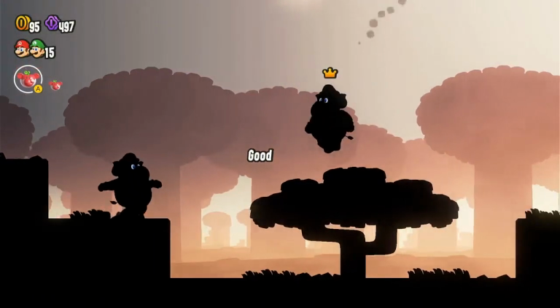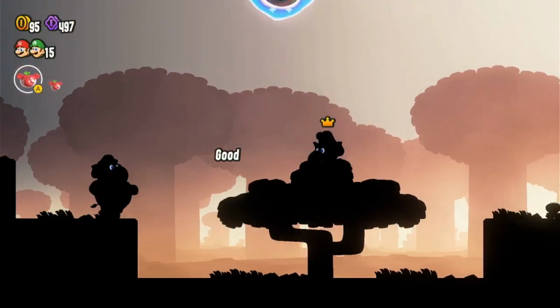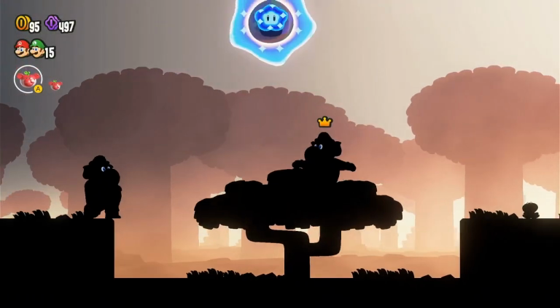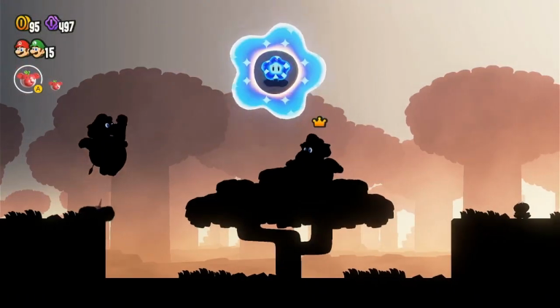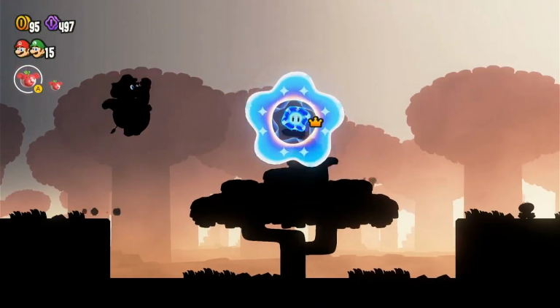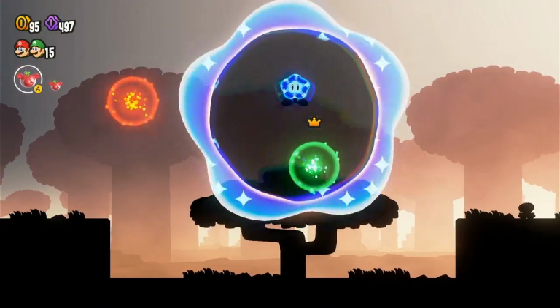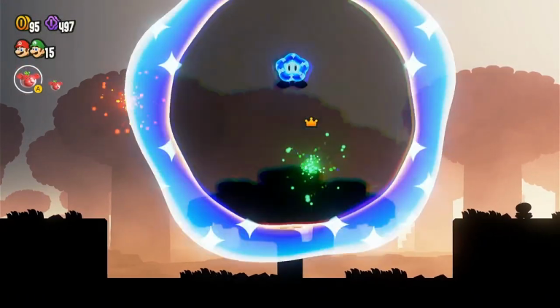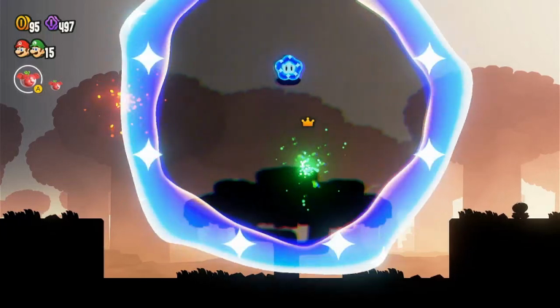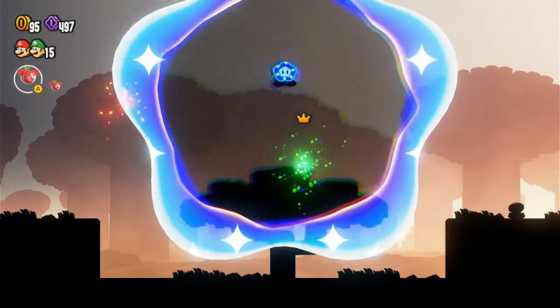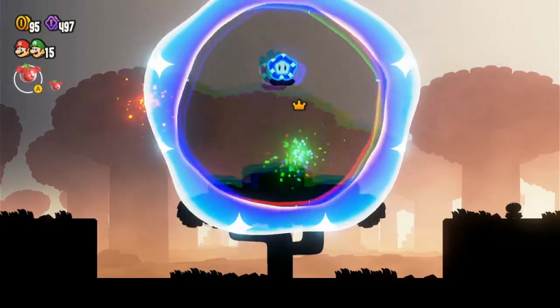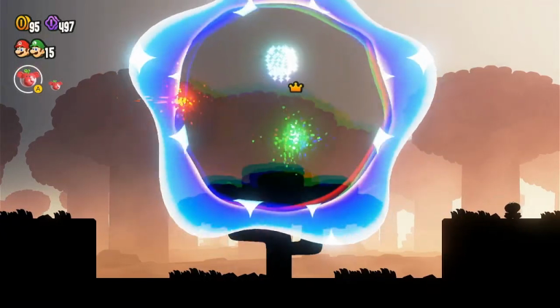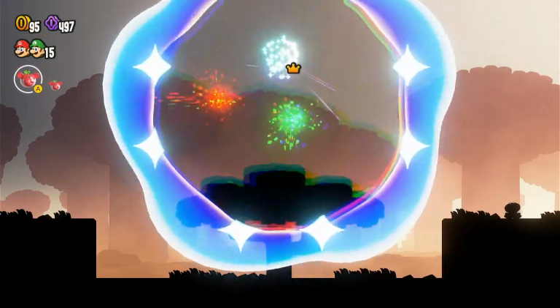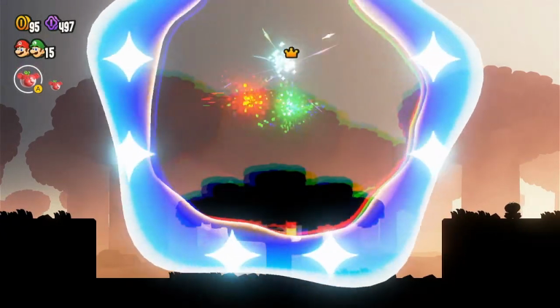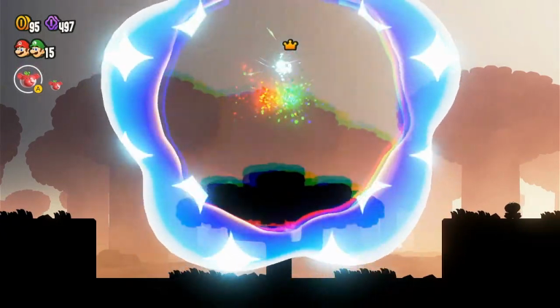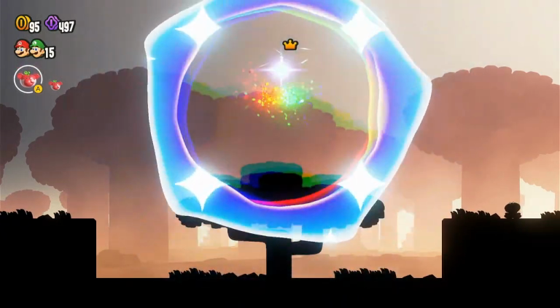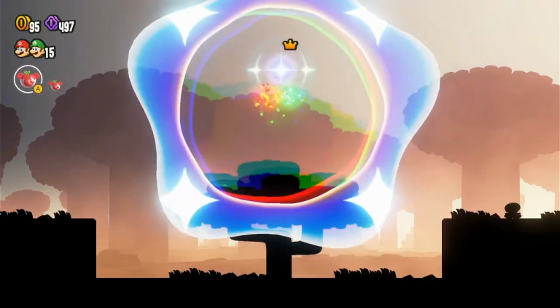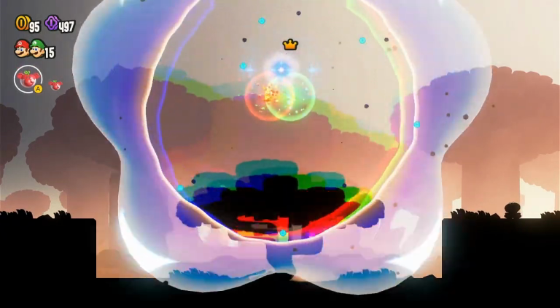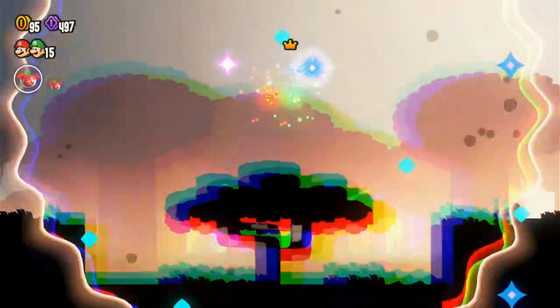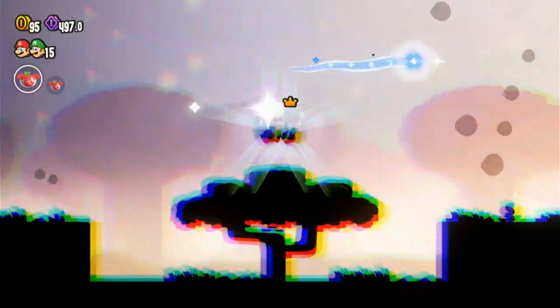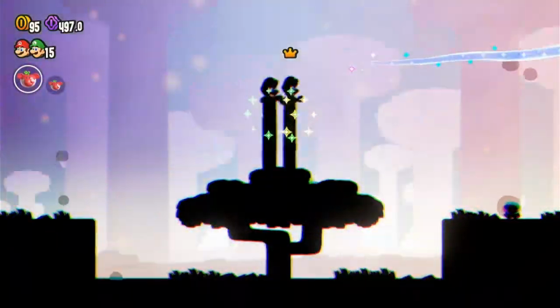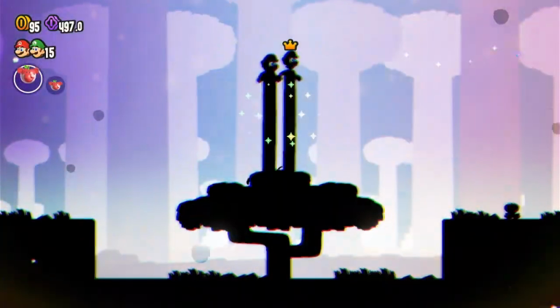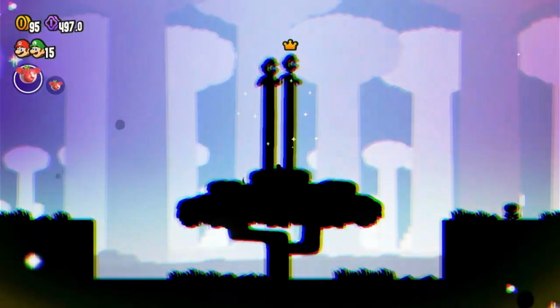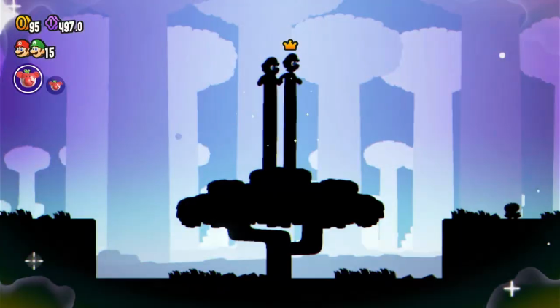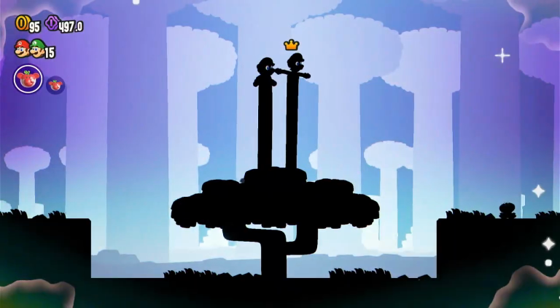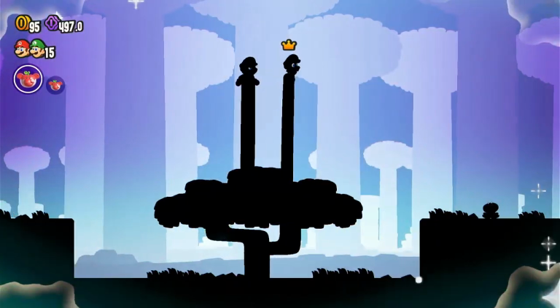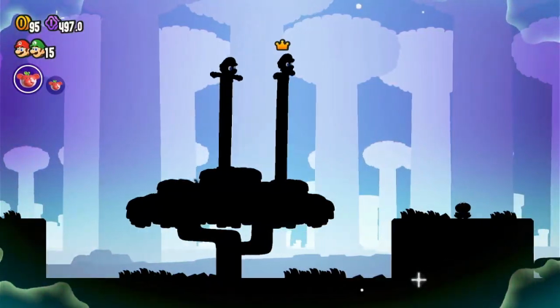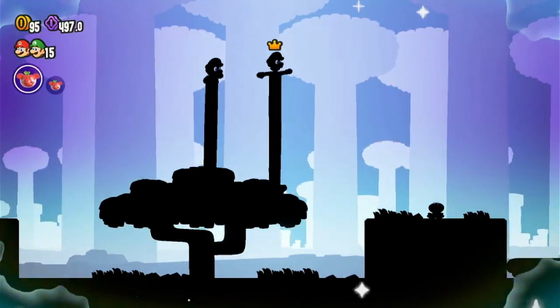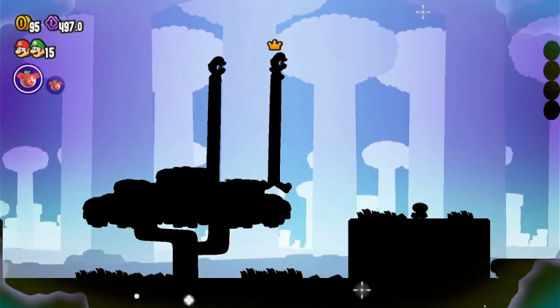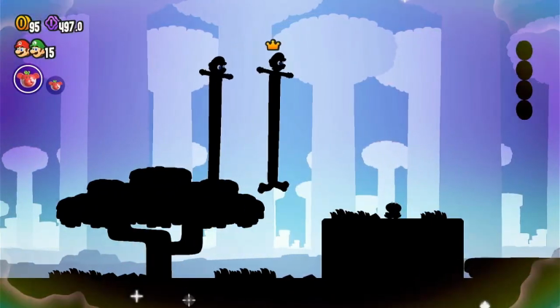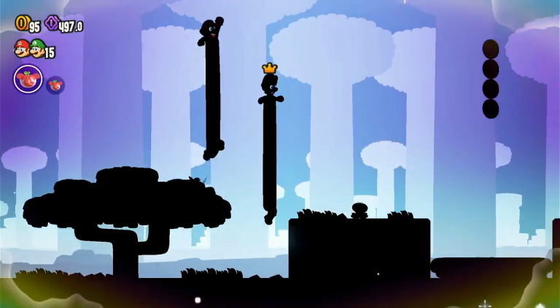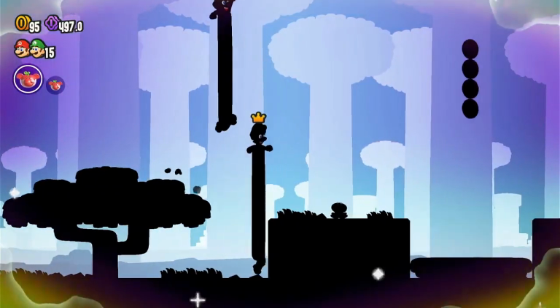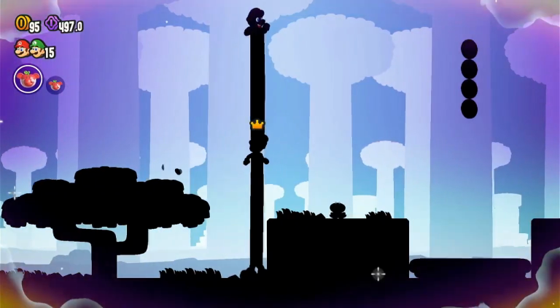To get the wonder flower, destroy this glowing Sprawlings. From here, move to the right.